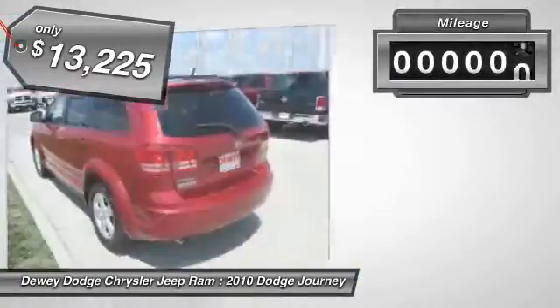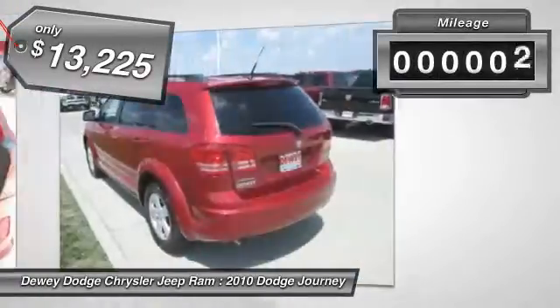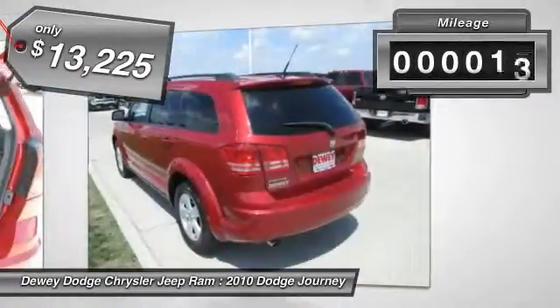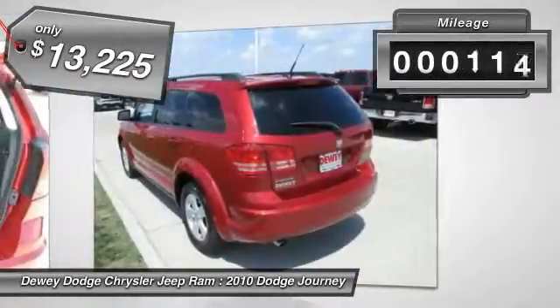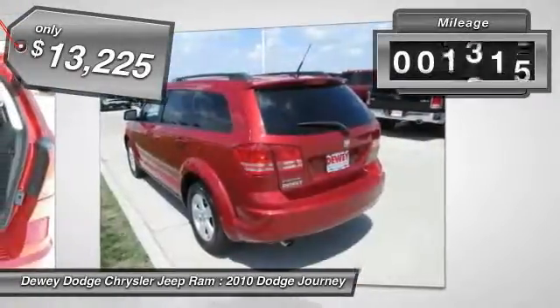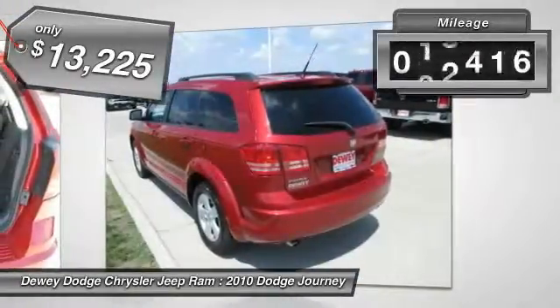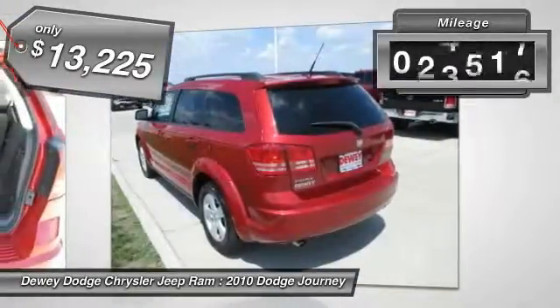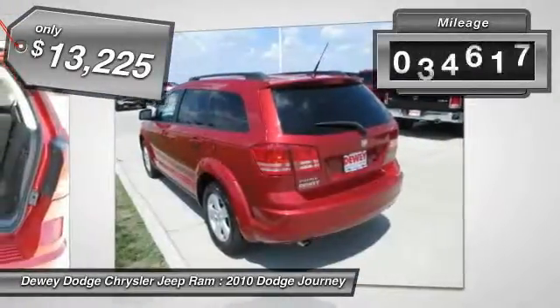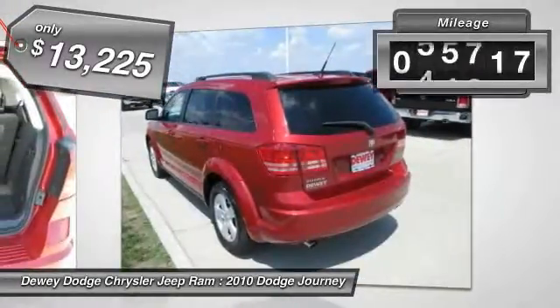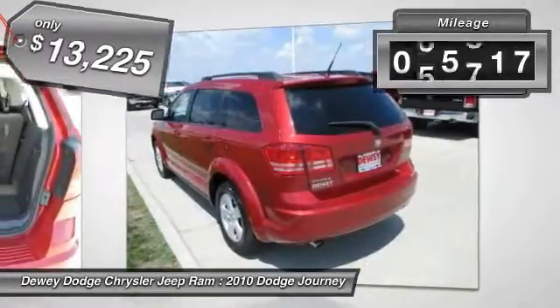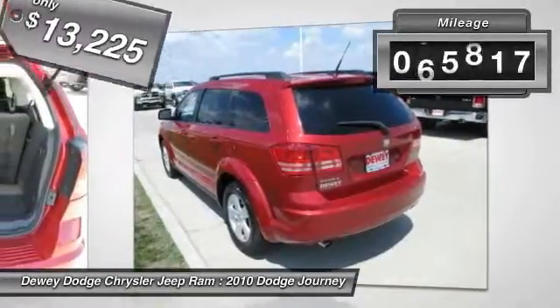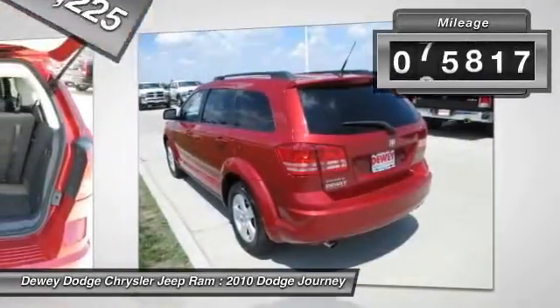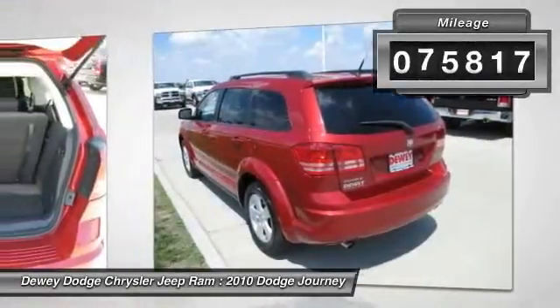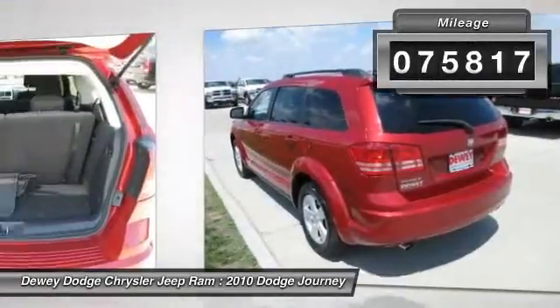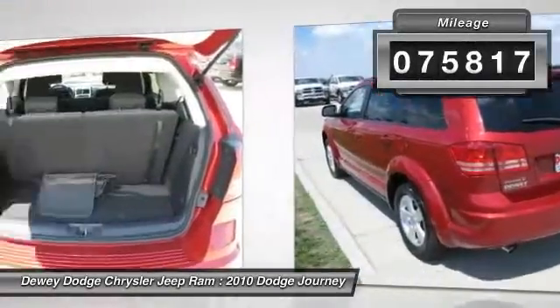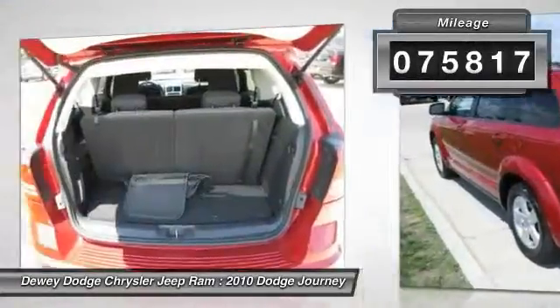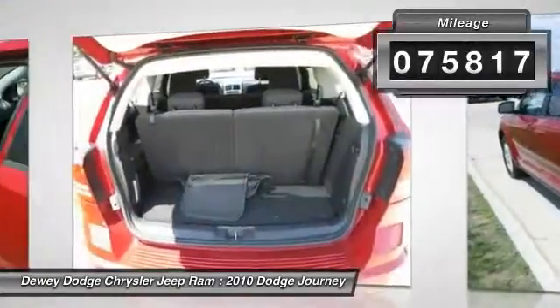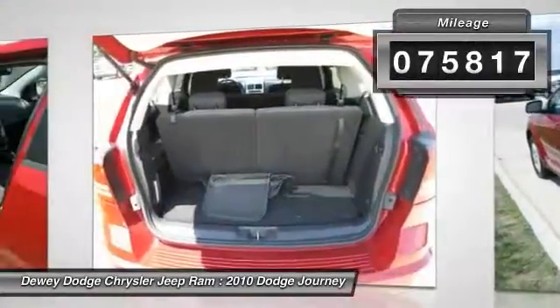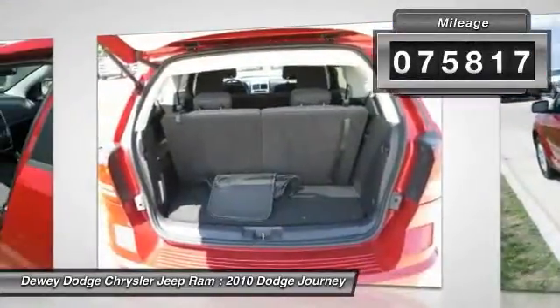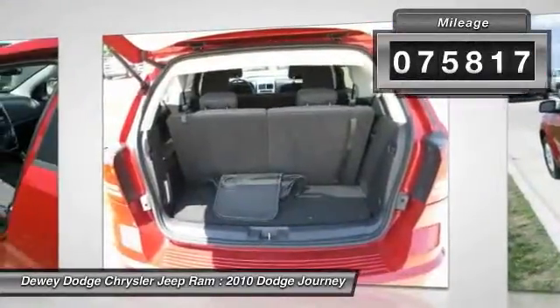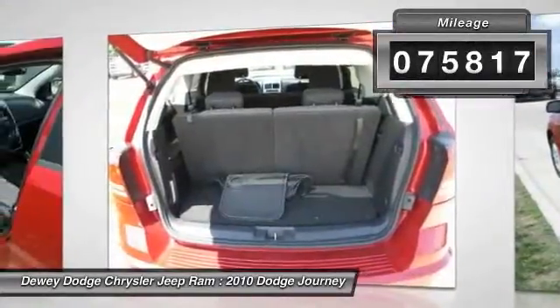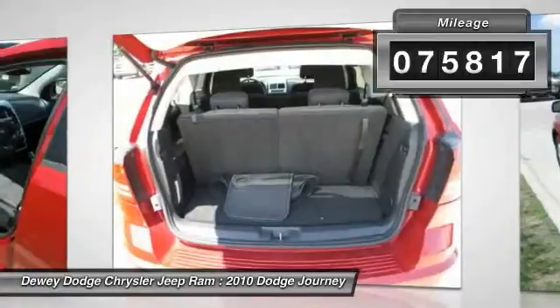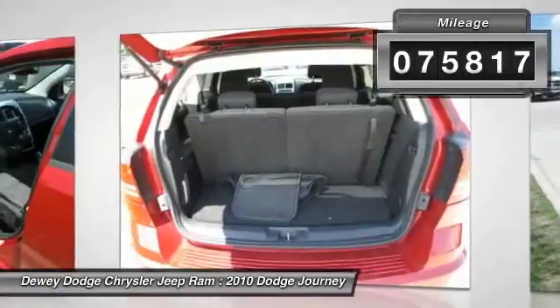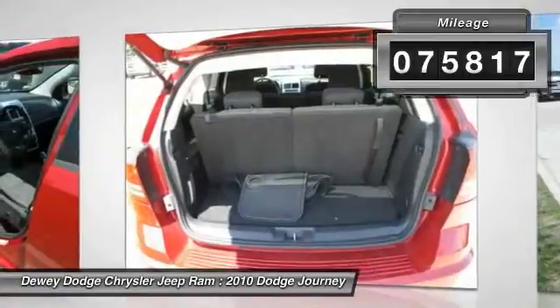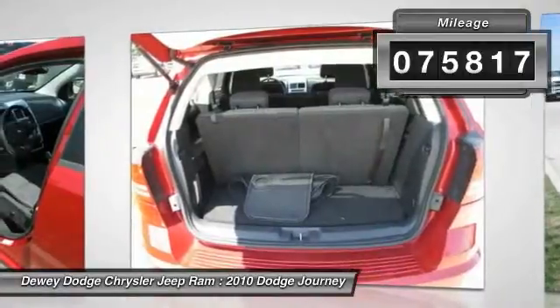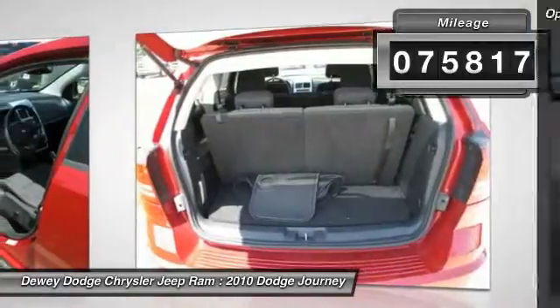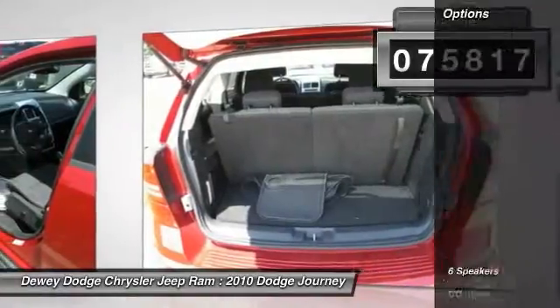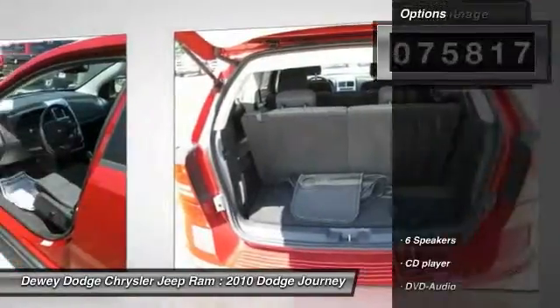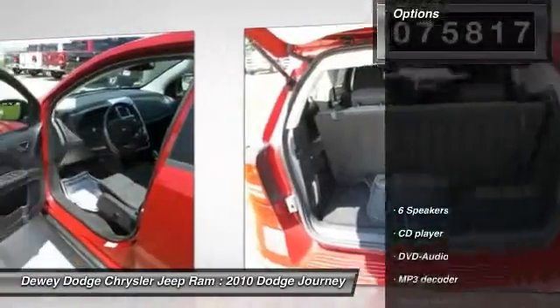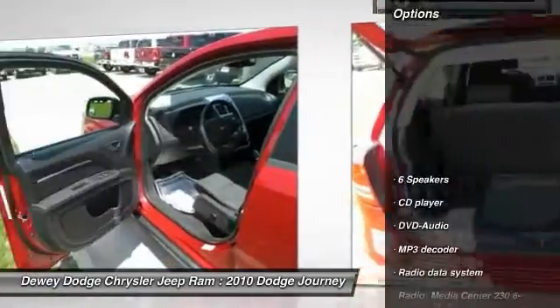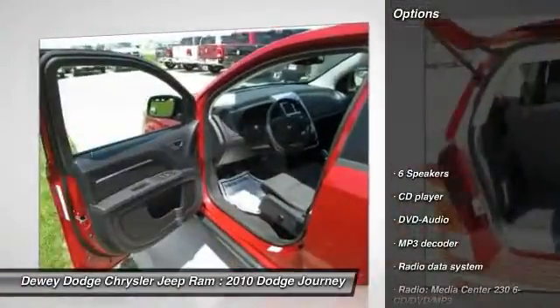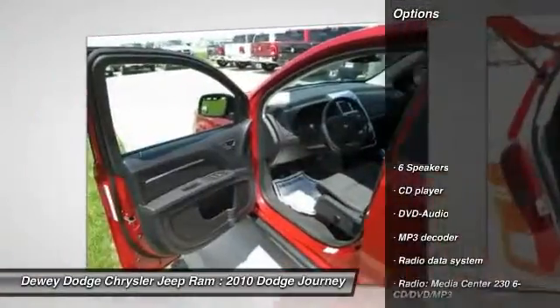Priced below $15,000 and with less than 80,000 miles, here are some of this vehicle's great options.